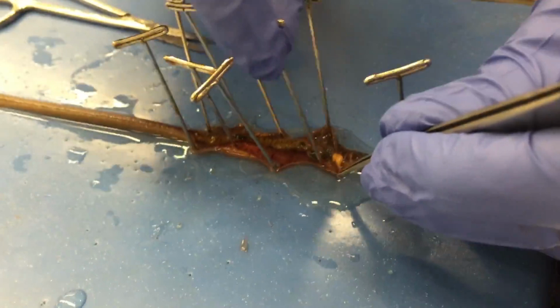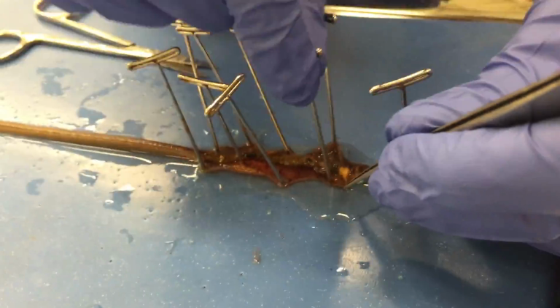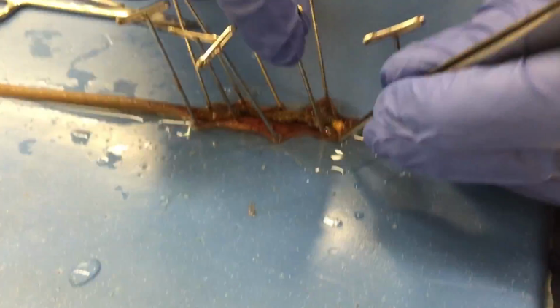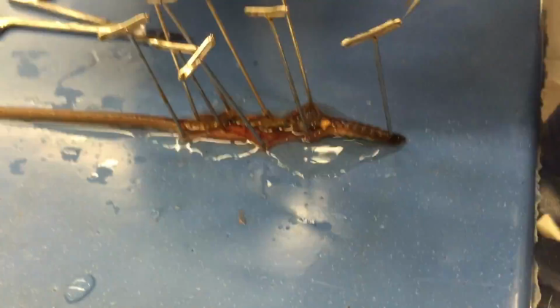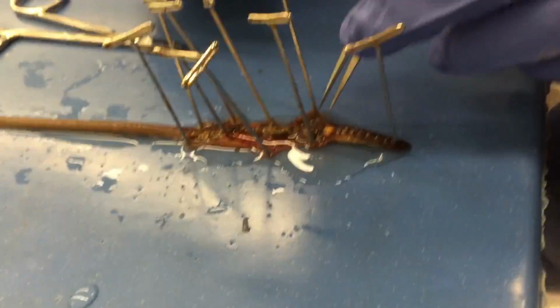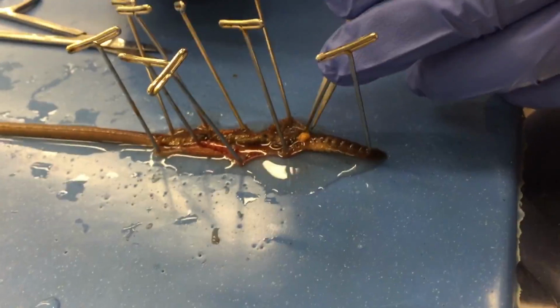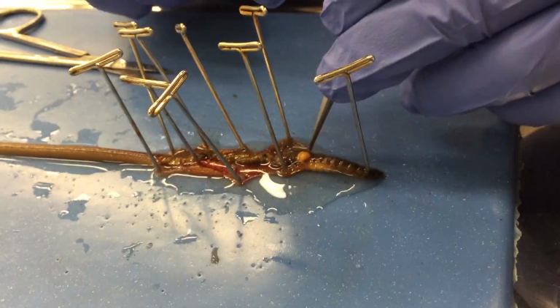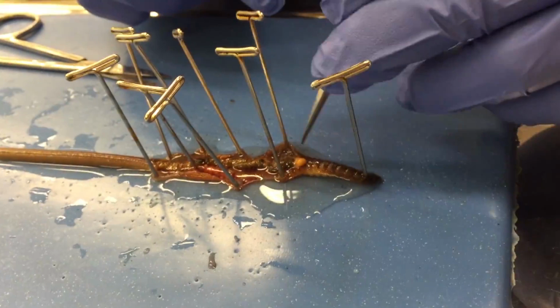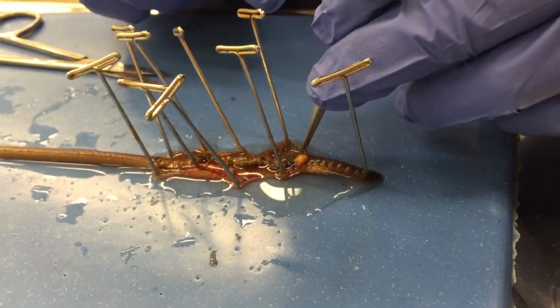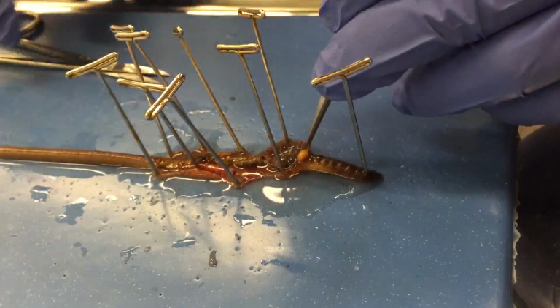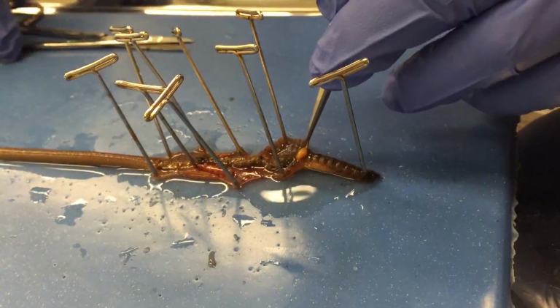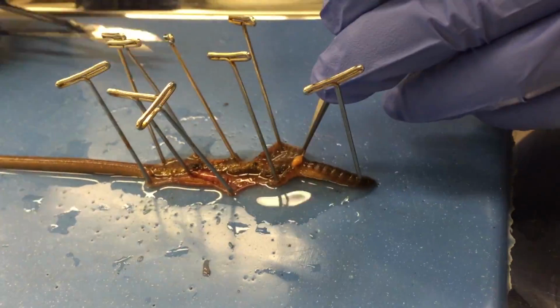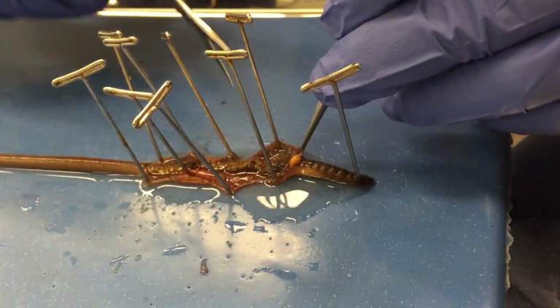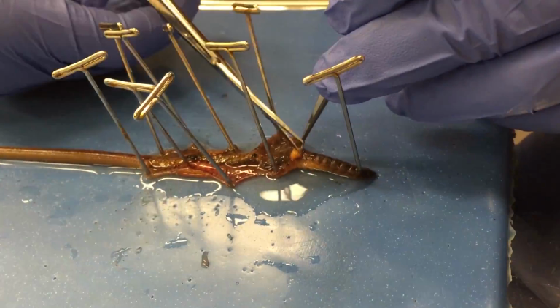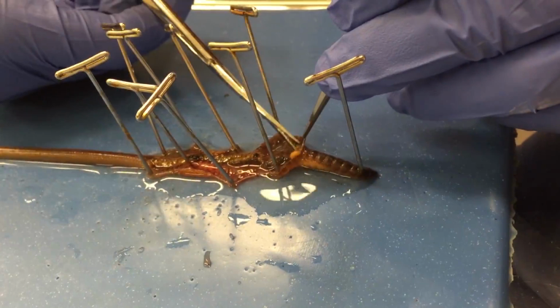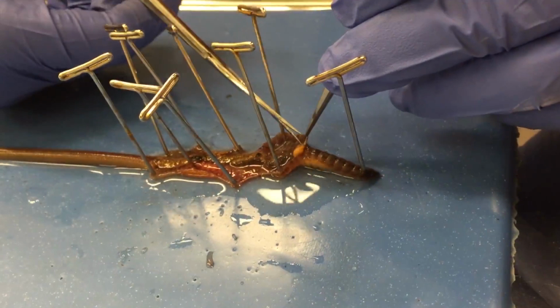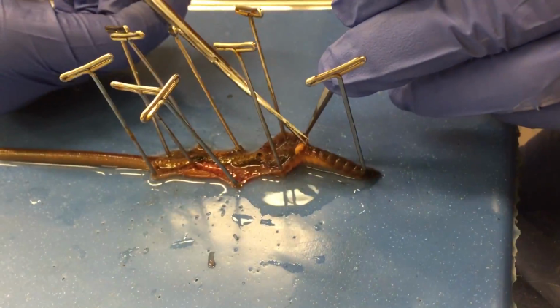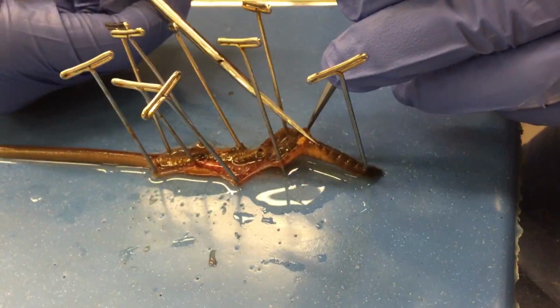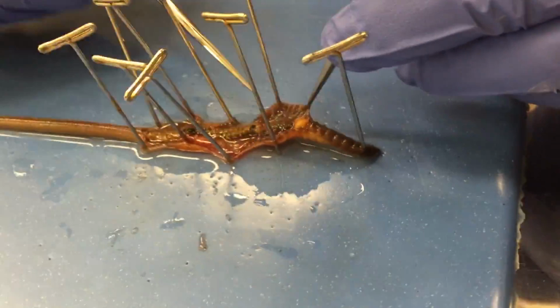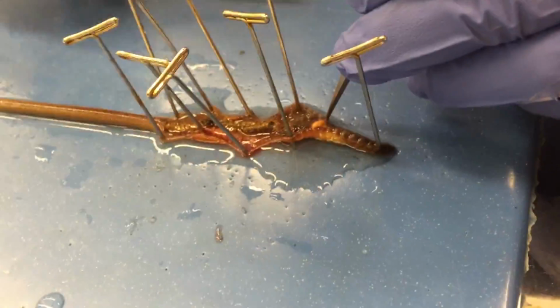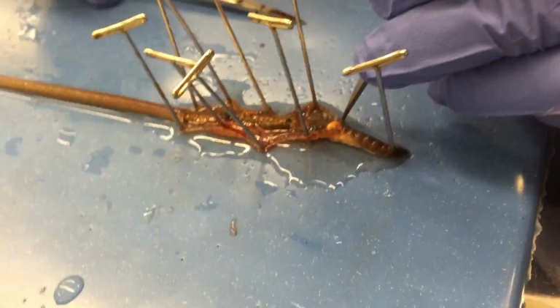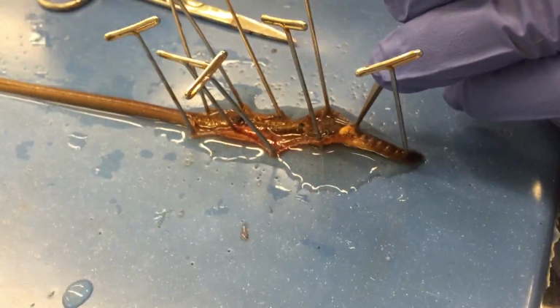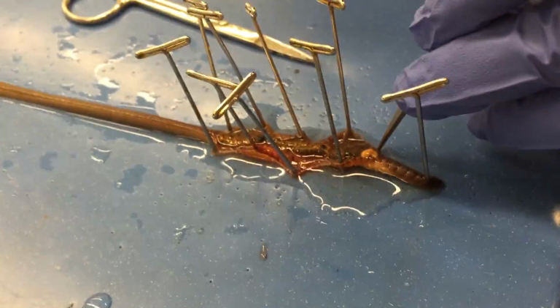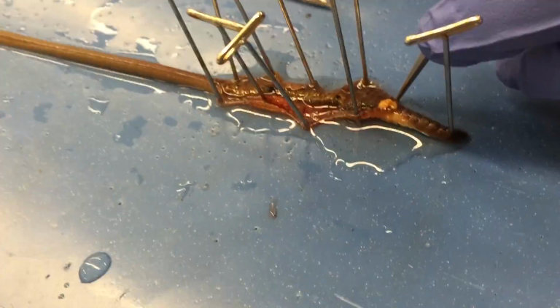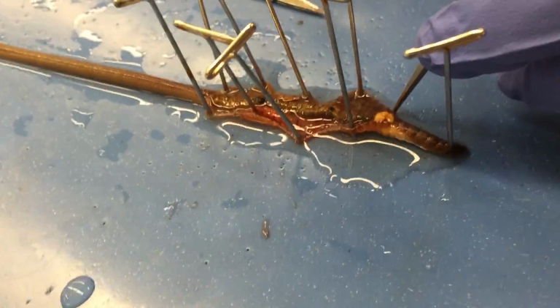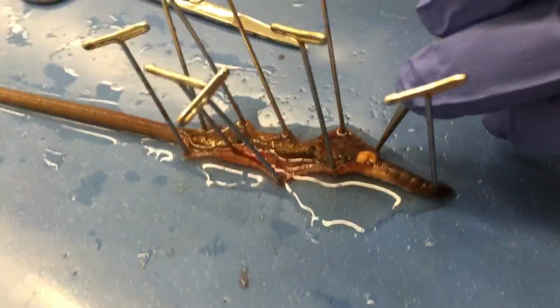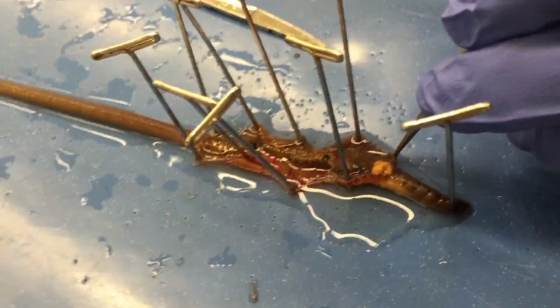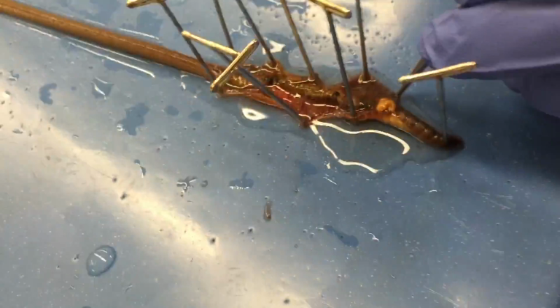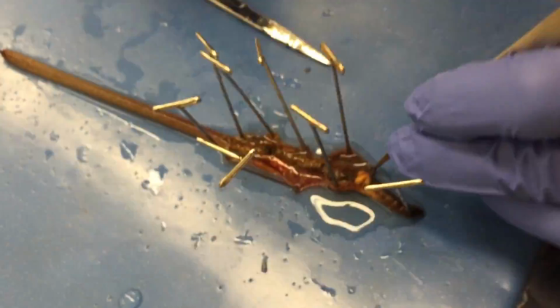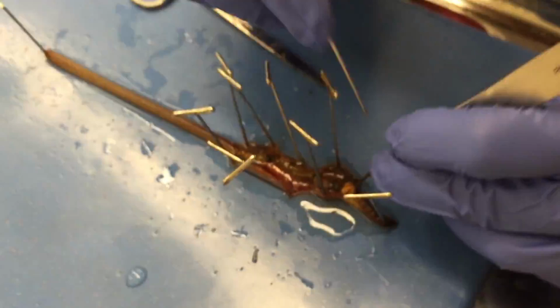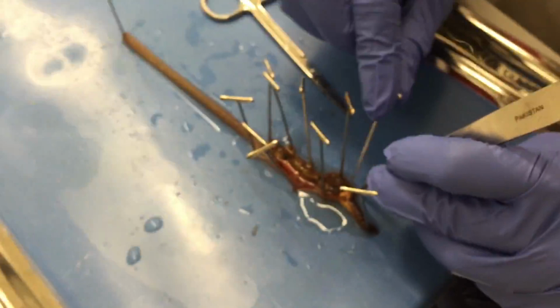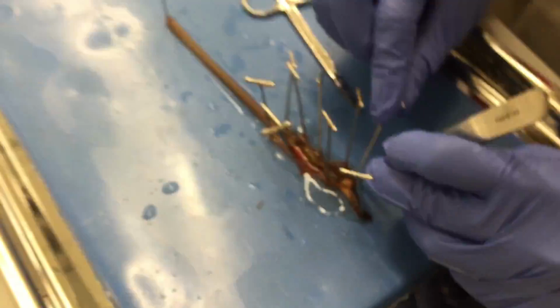The crop and gizzard are easily identifiable as they lie directly below the seminal vesicles of the earthworm.